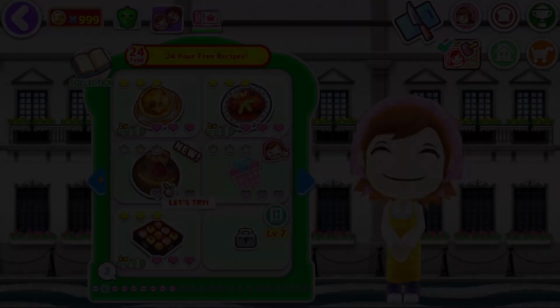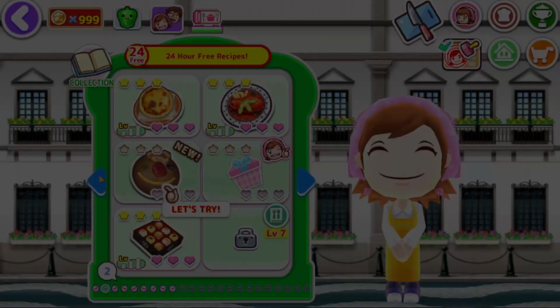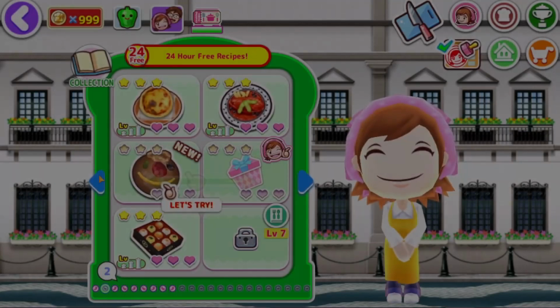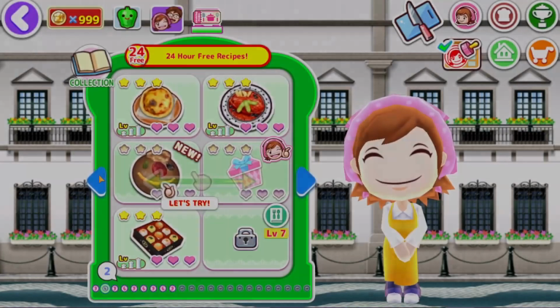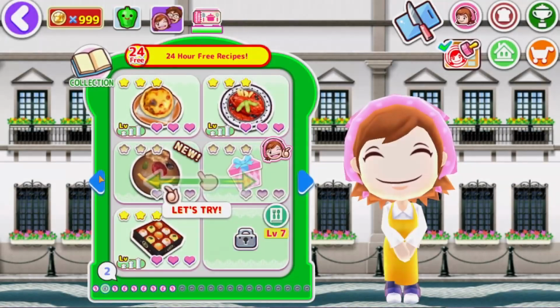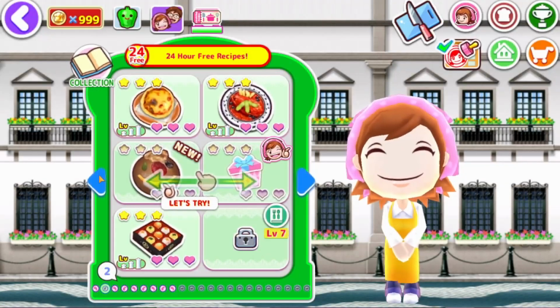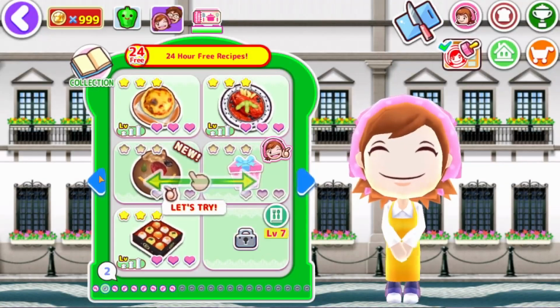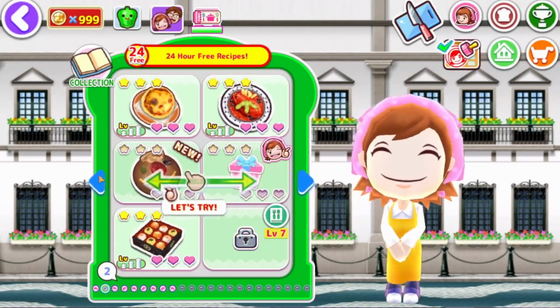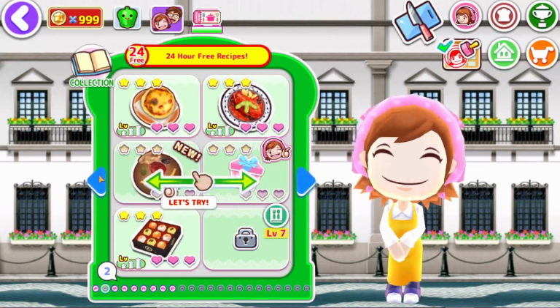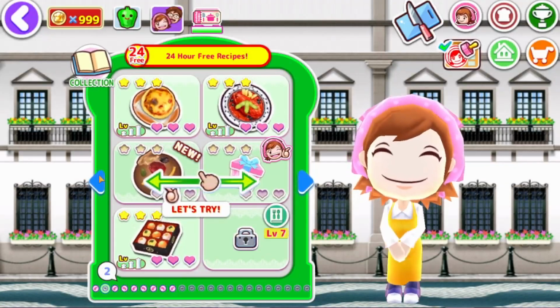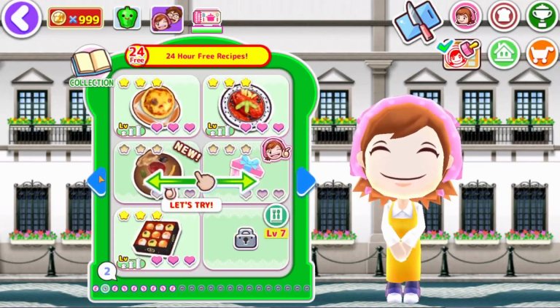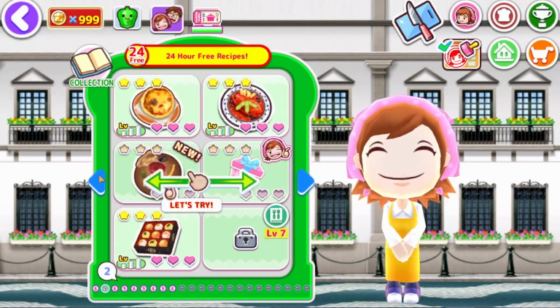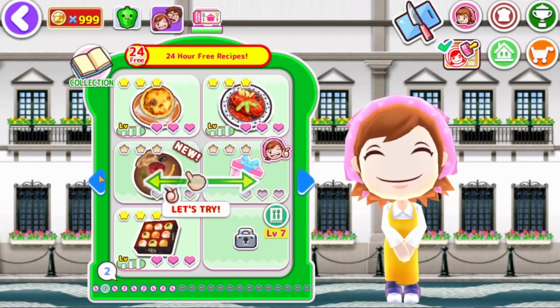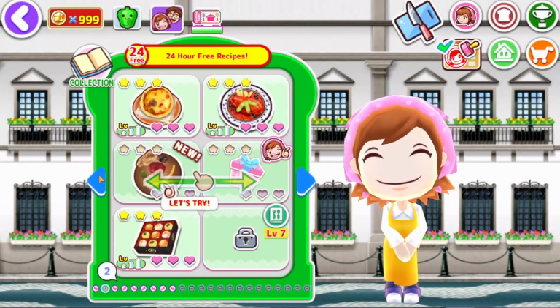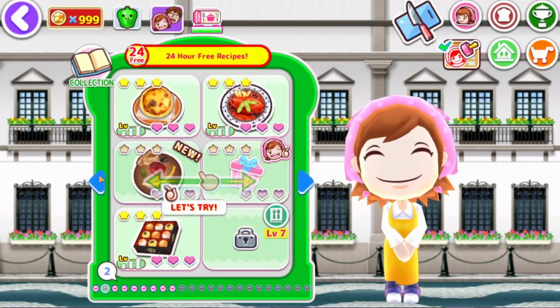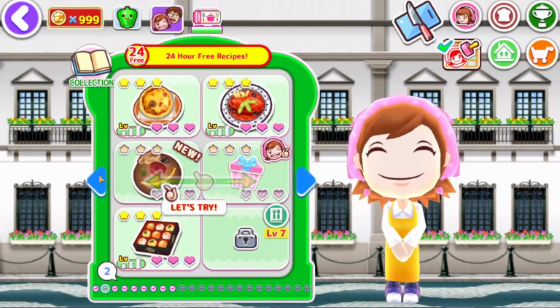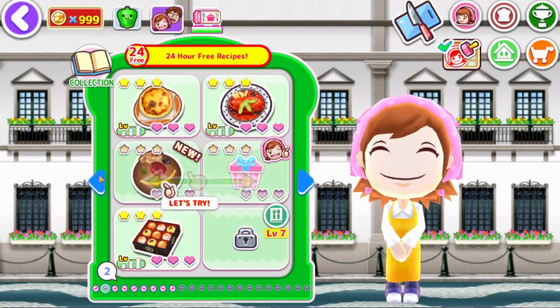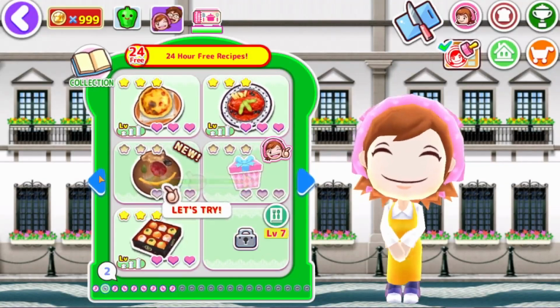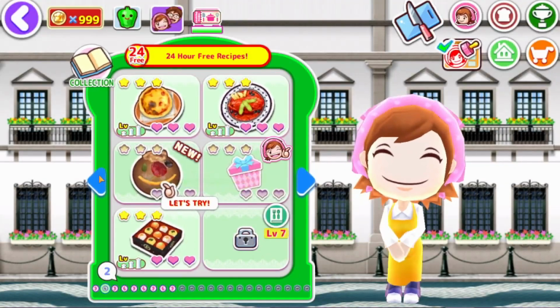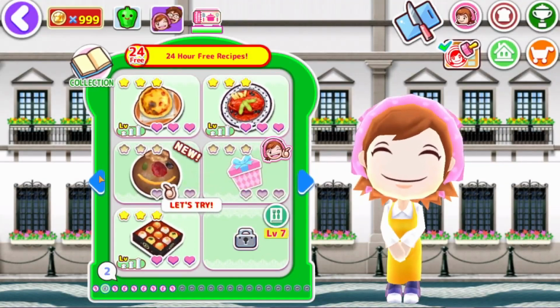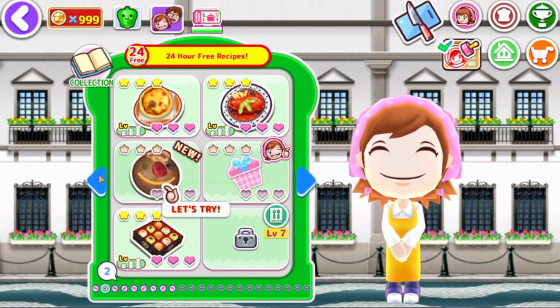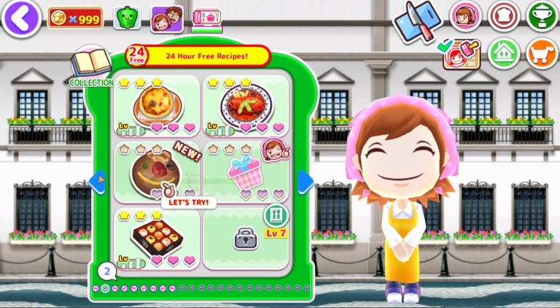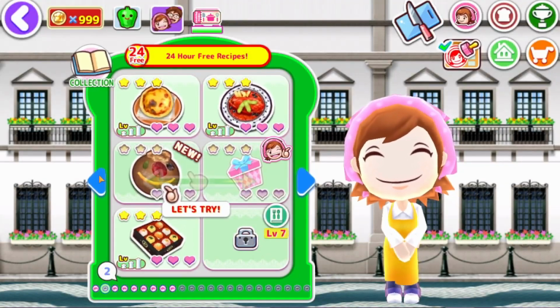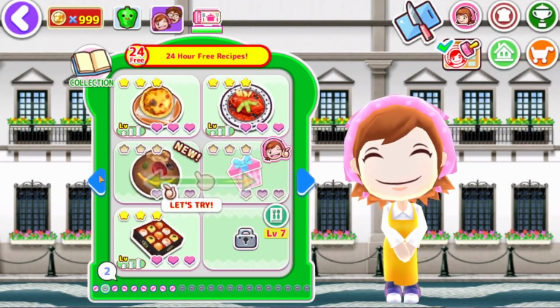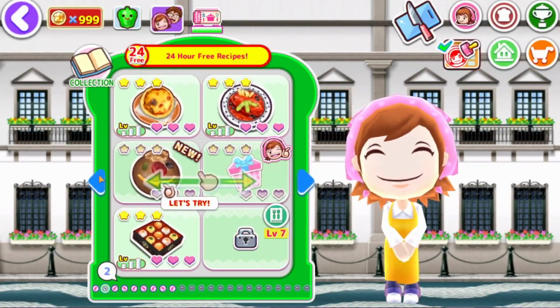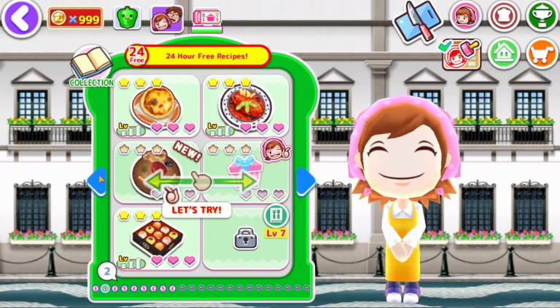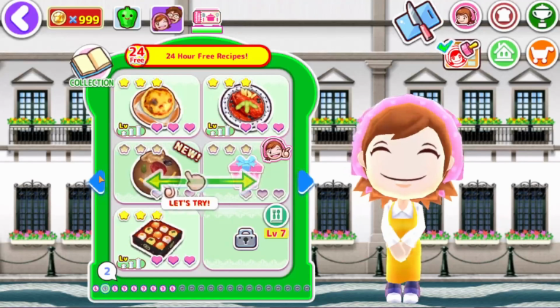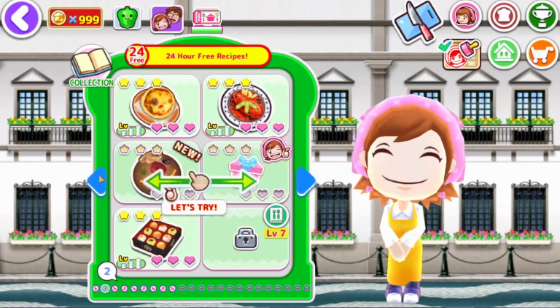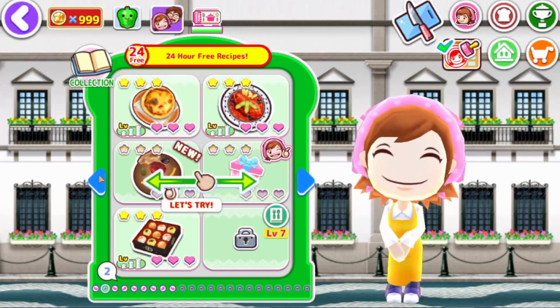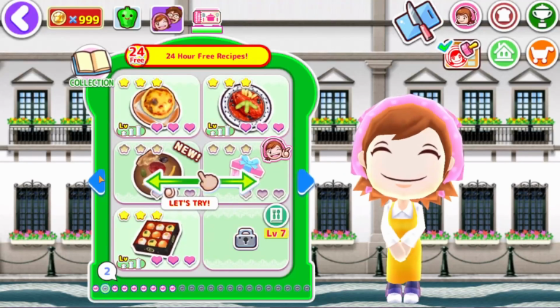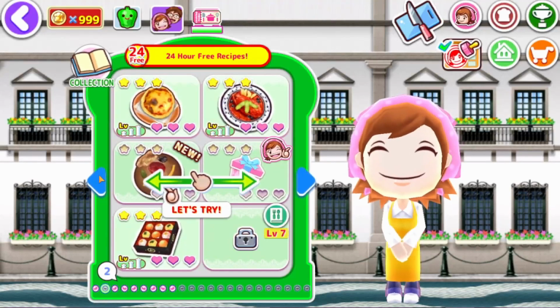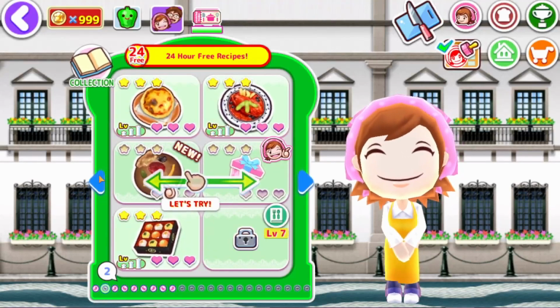Have no fear, Amy Rose is here! Hi everybody, Amy Rose, and we are back here in Cooking Mama.